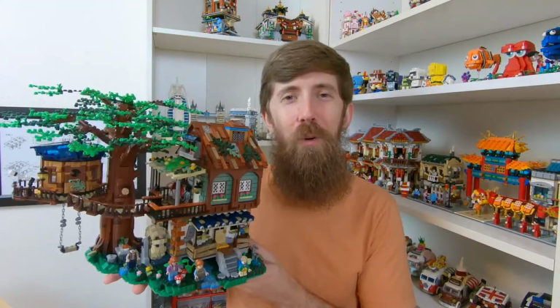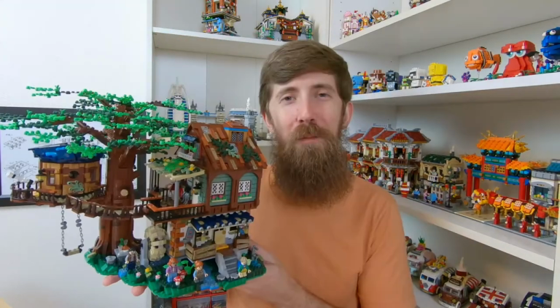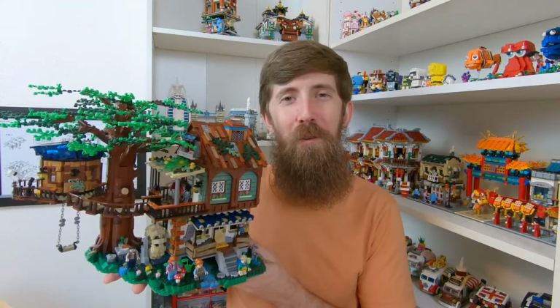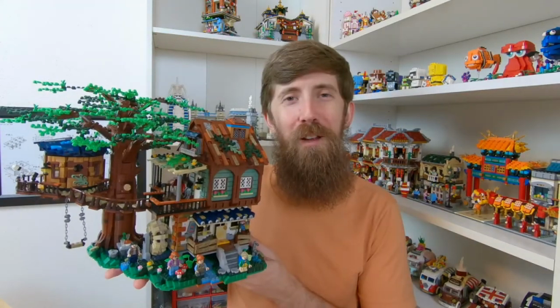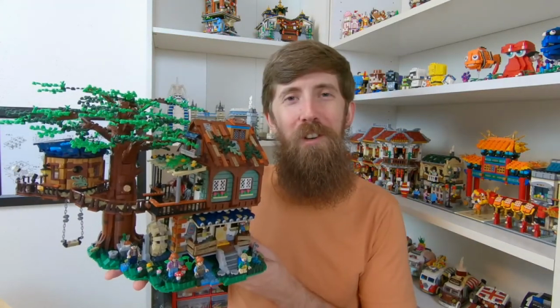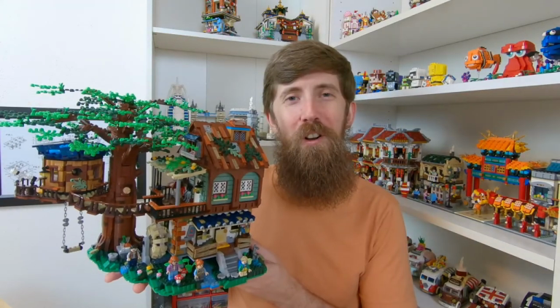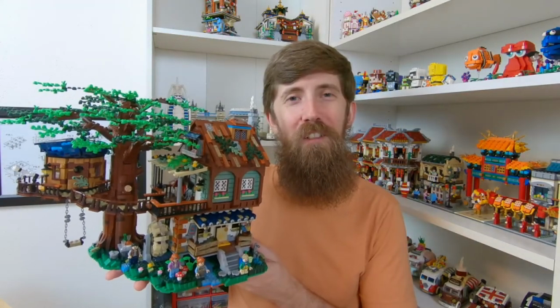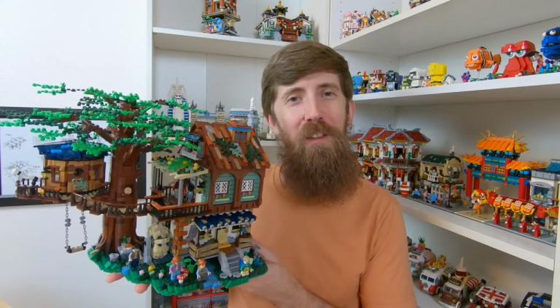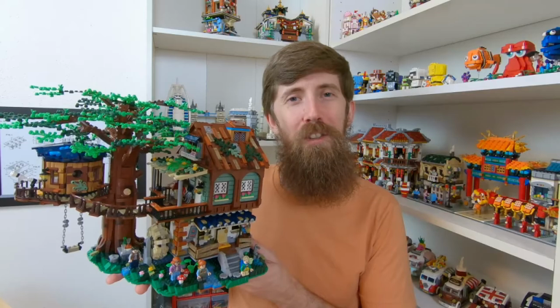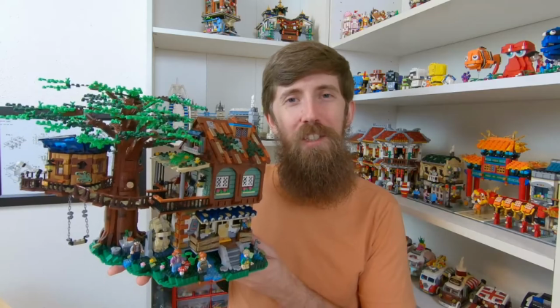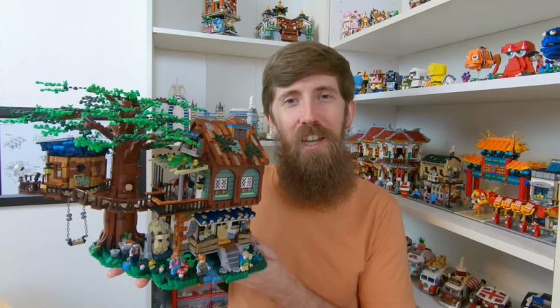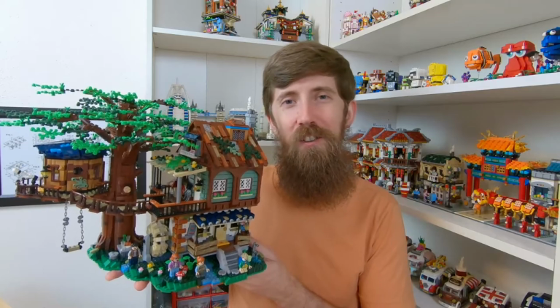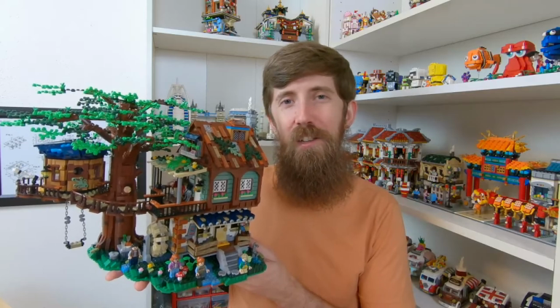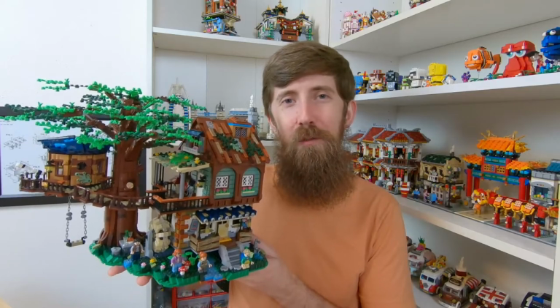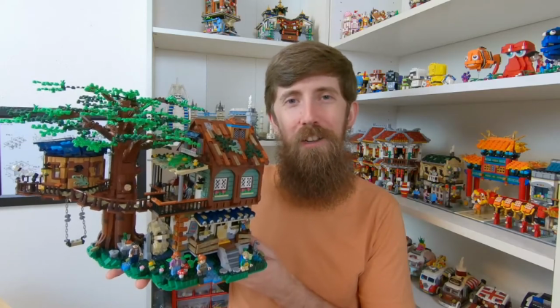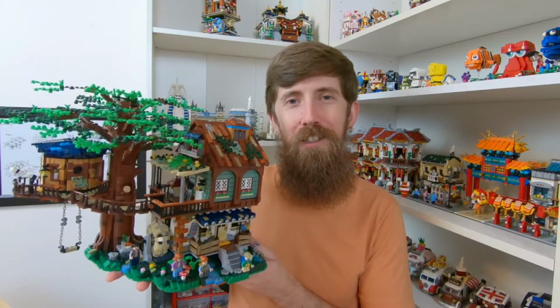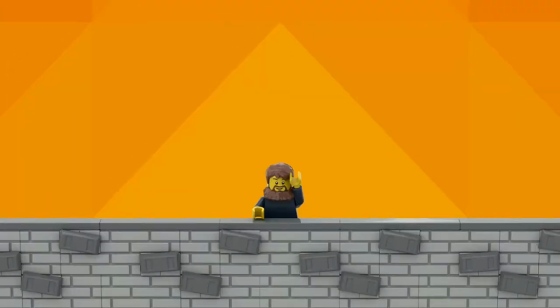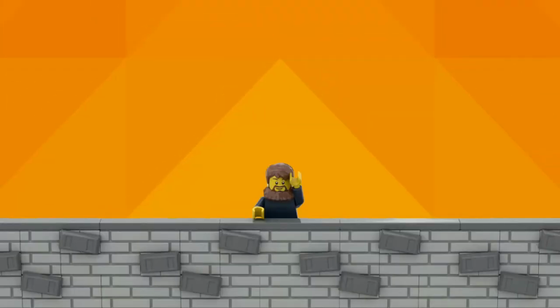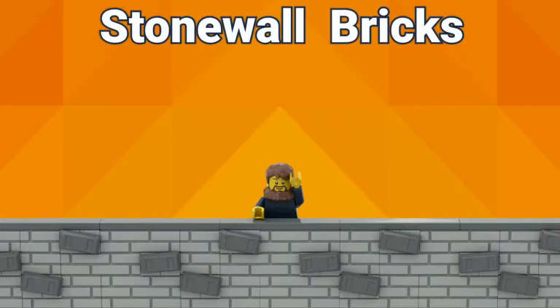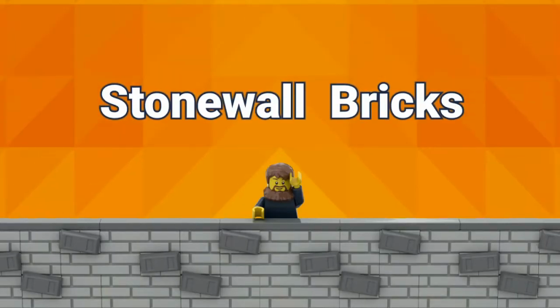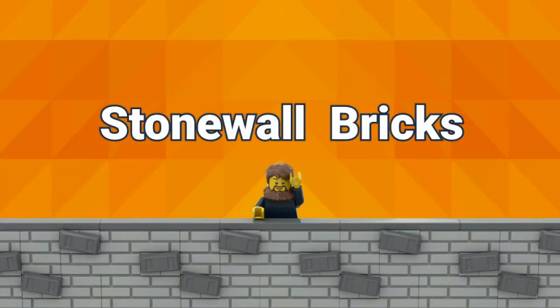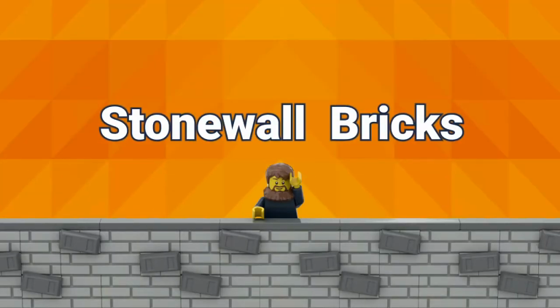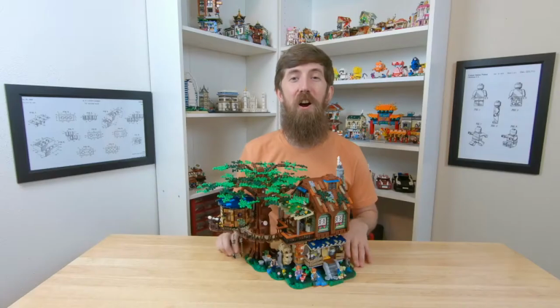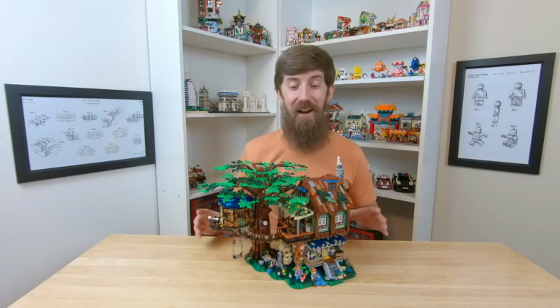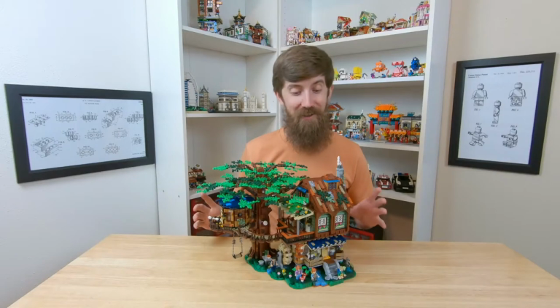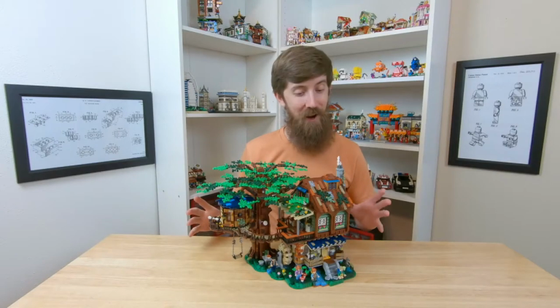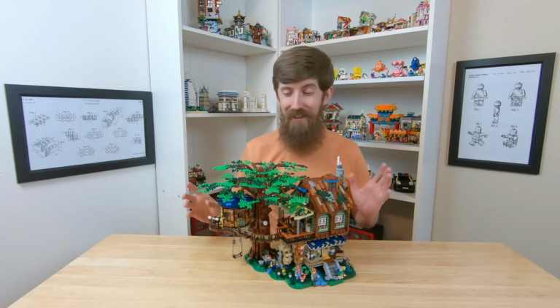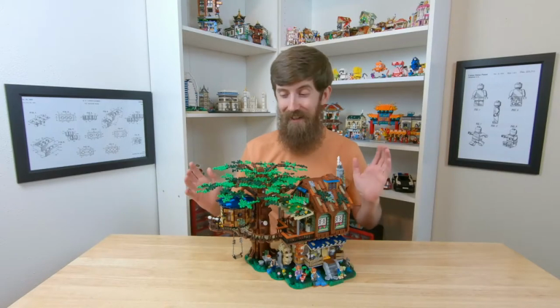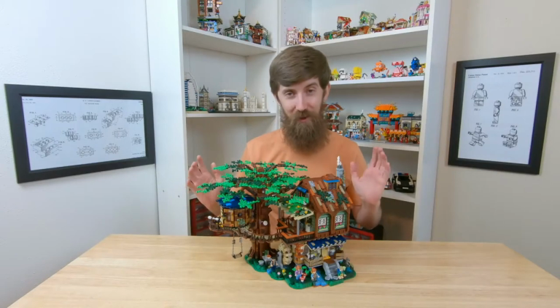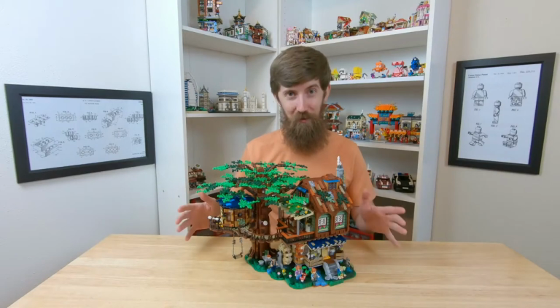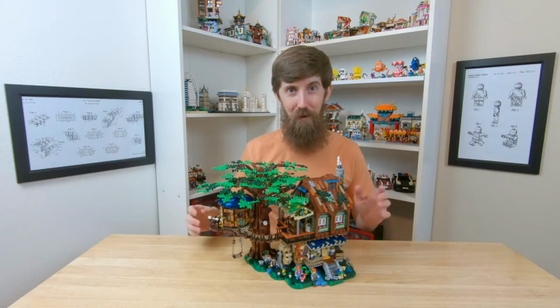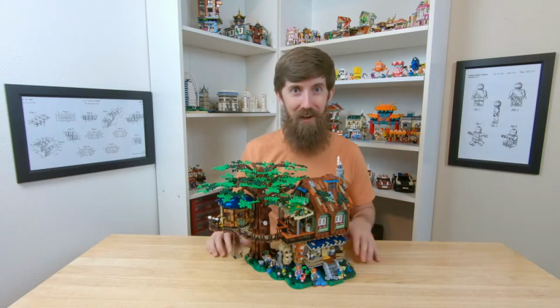What's up everyone? I'm Stonewall and I finally built this giant tree house from Laws. I had to zoom out — this thing is just really big.